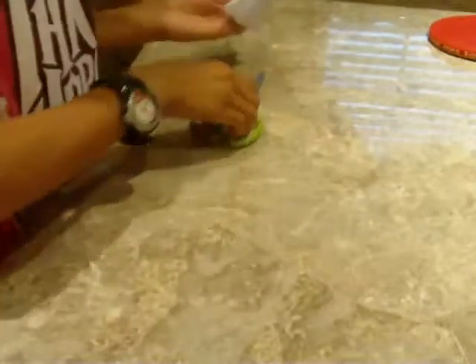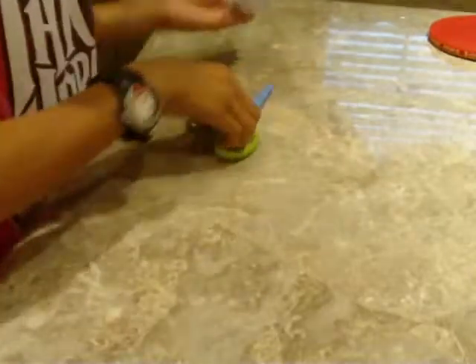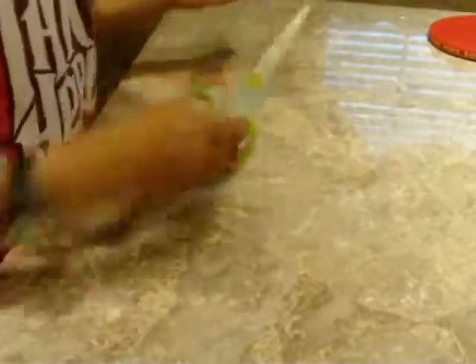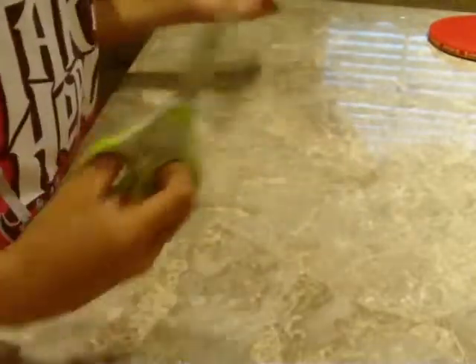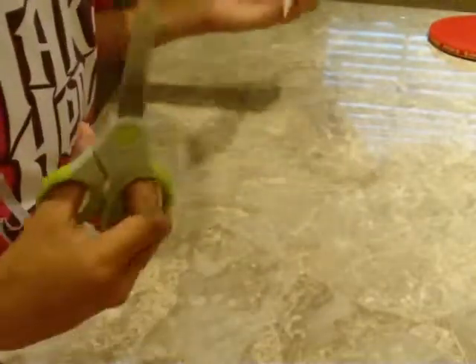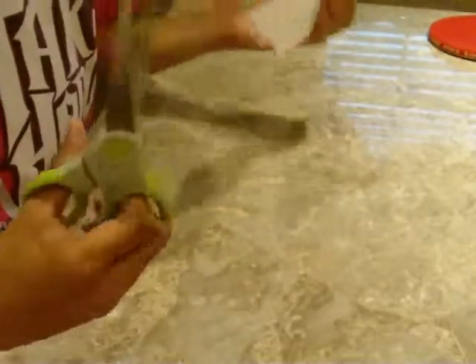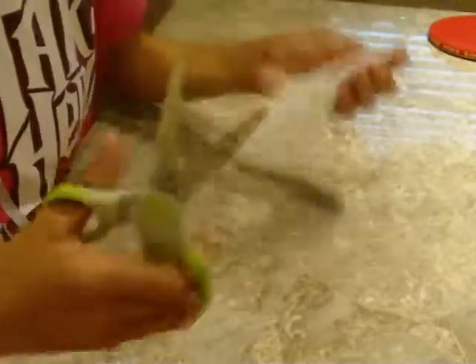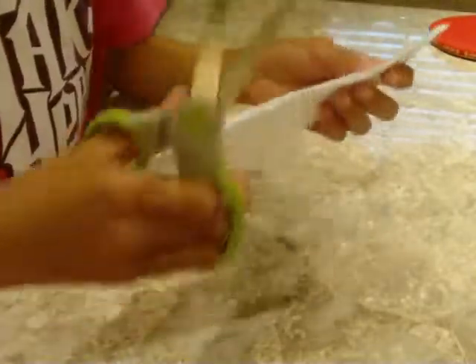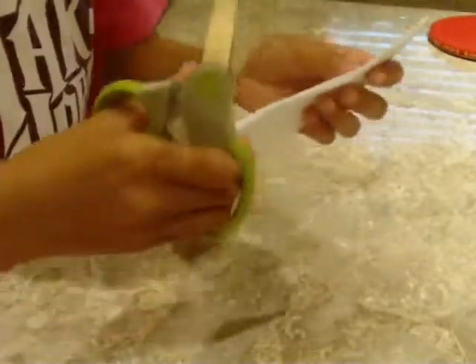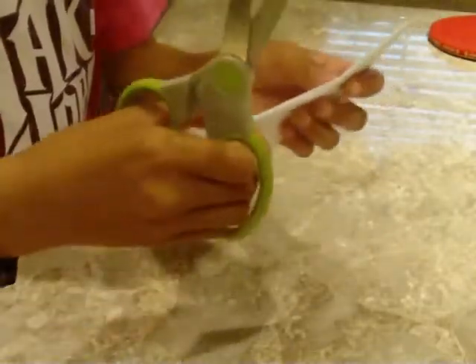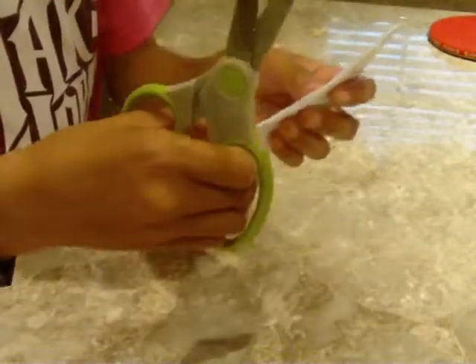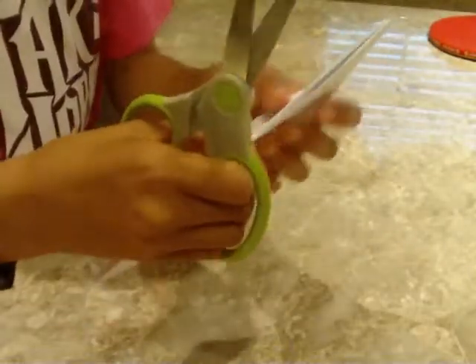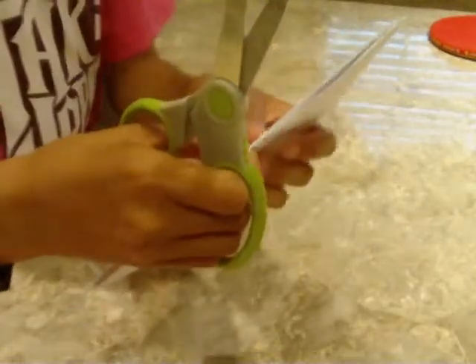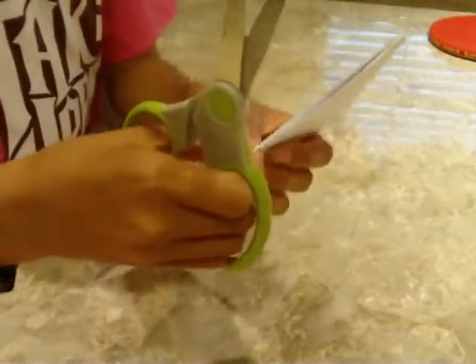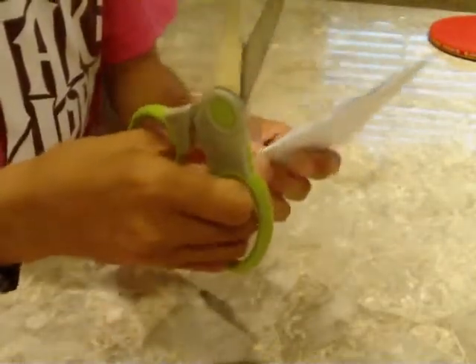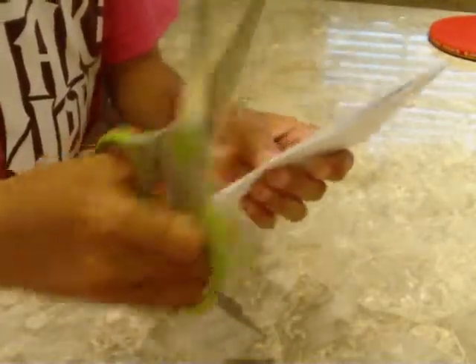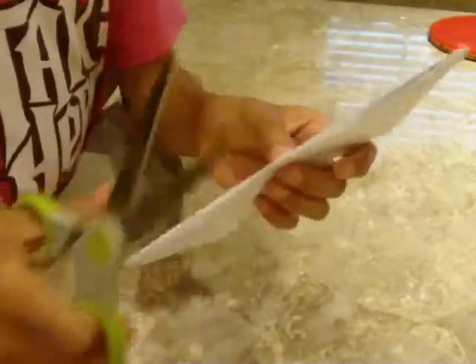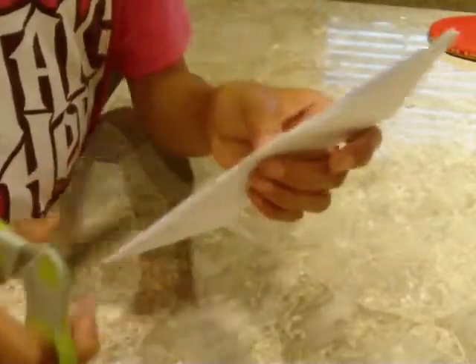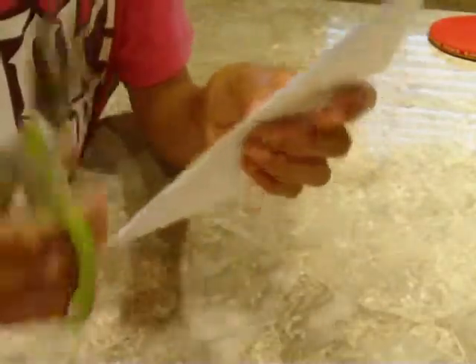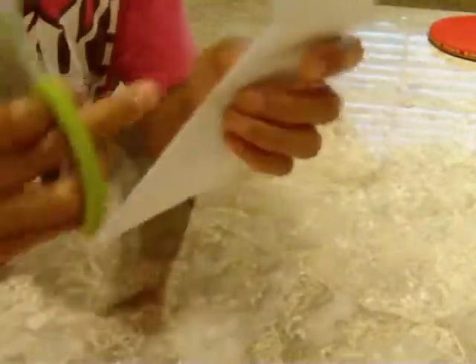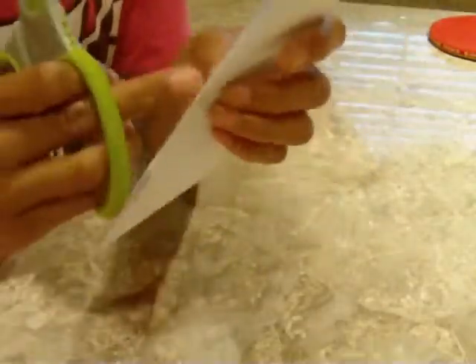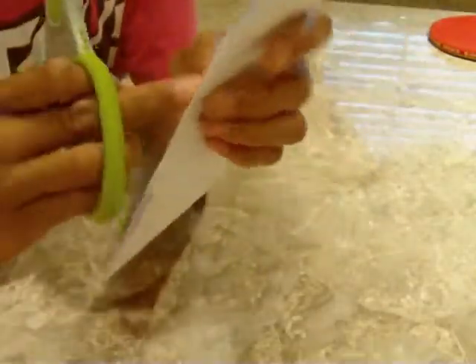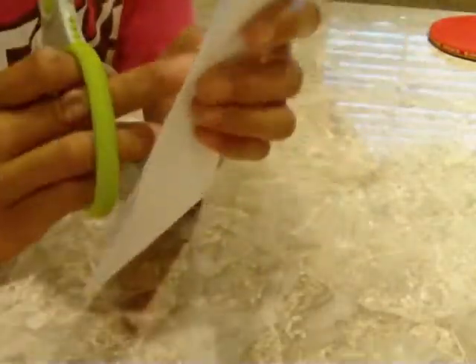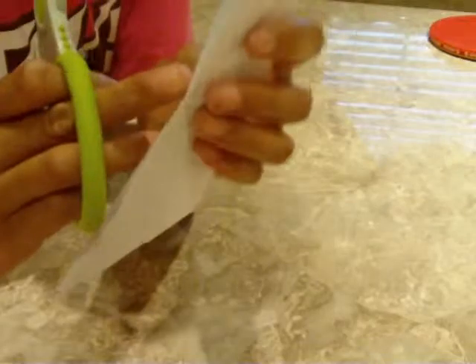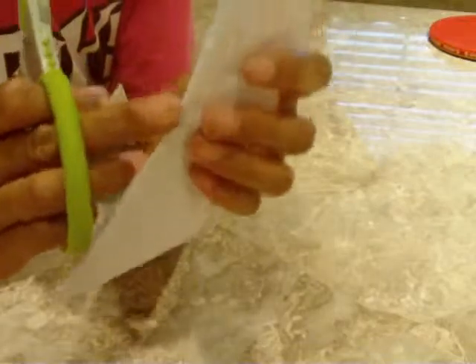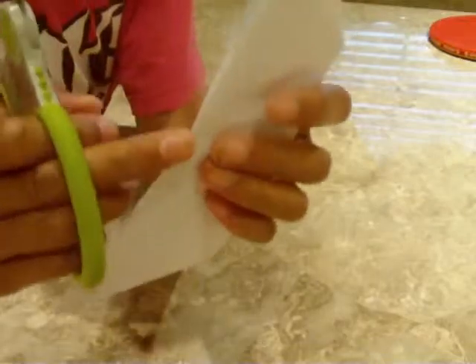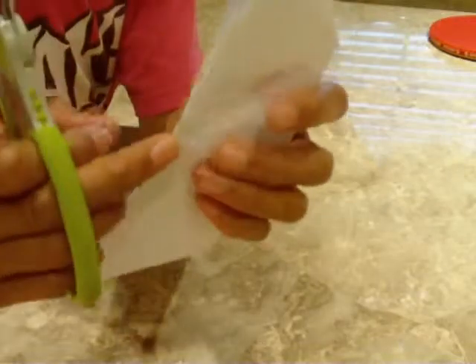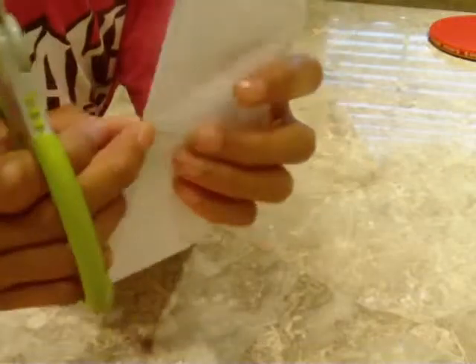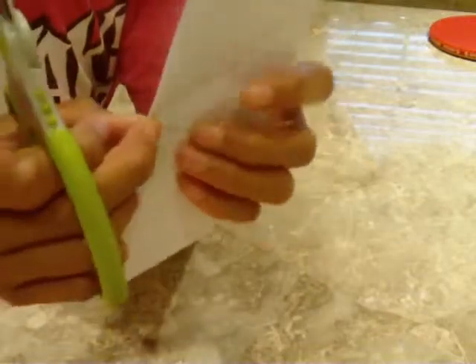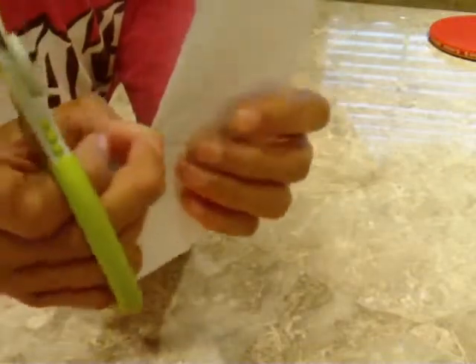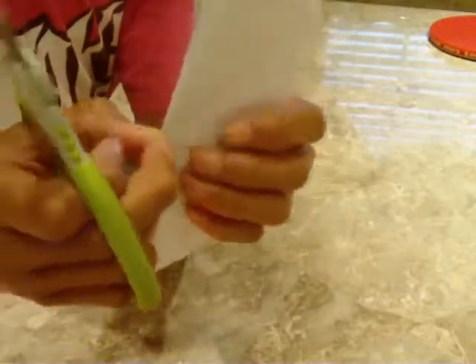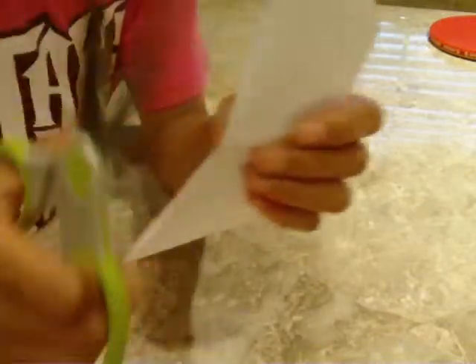Get your scissors and cut a little in the center.